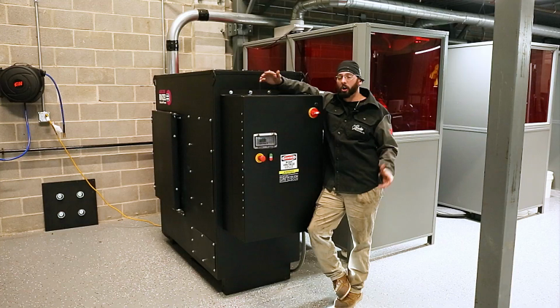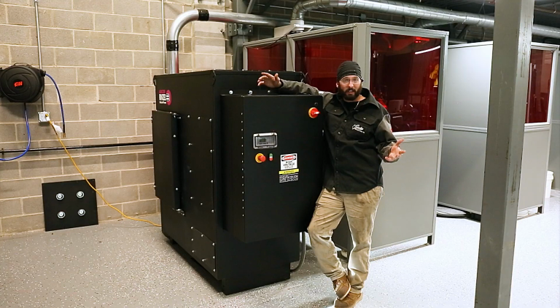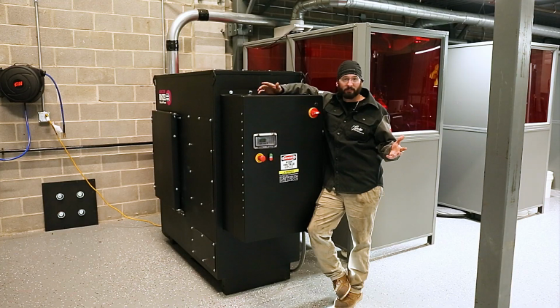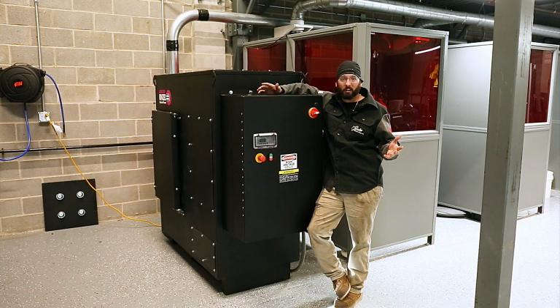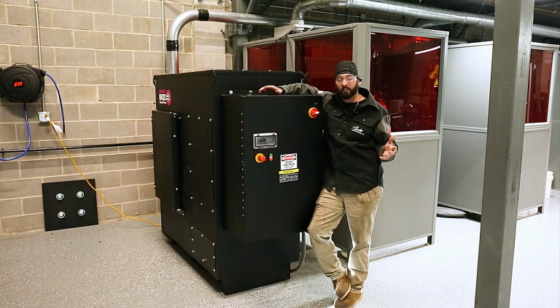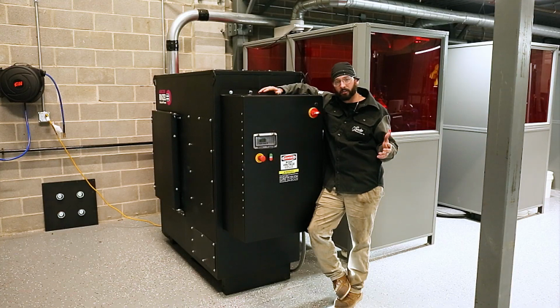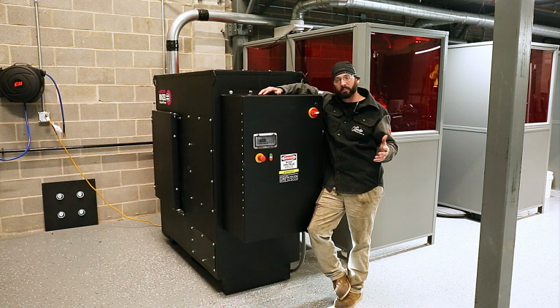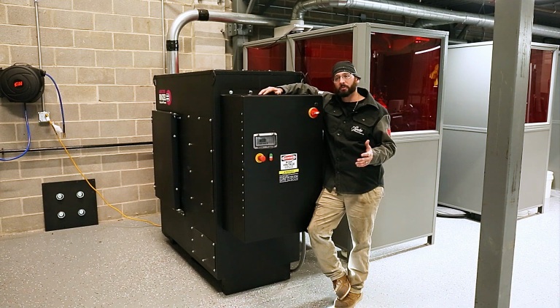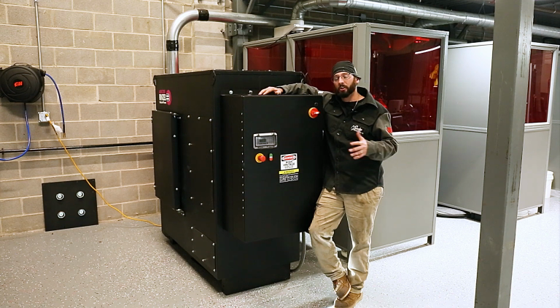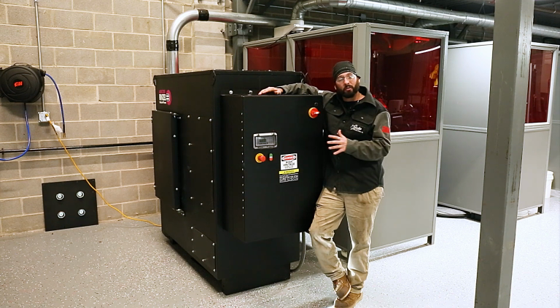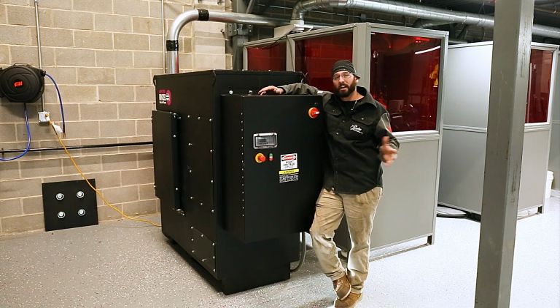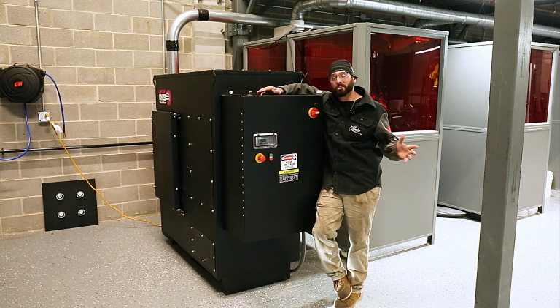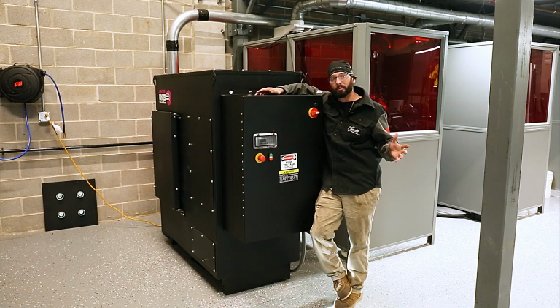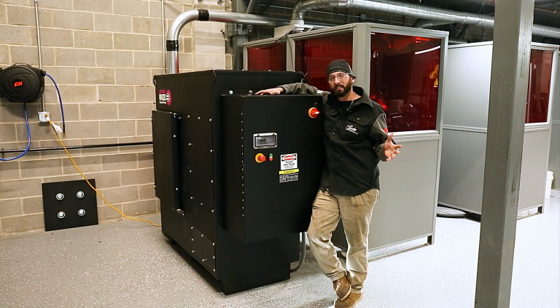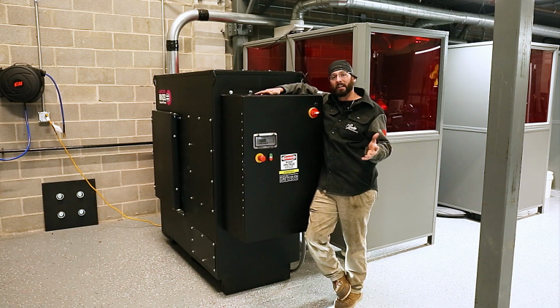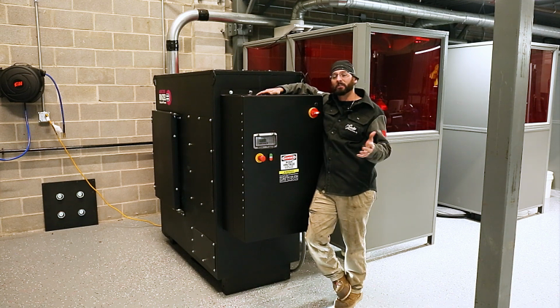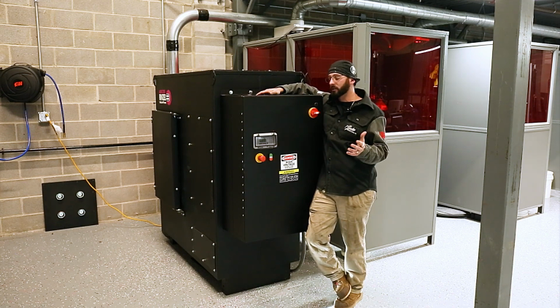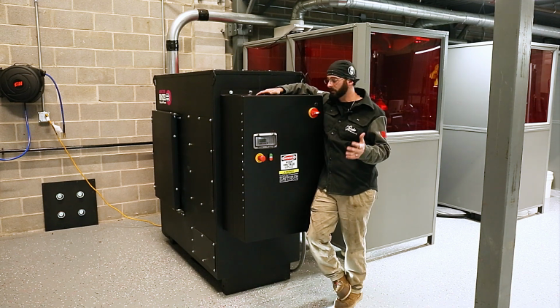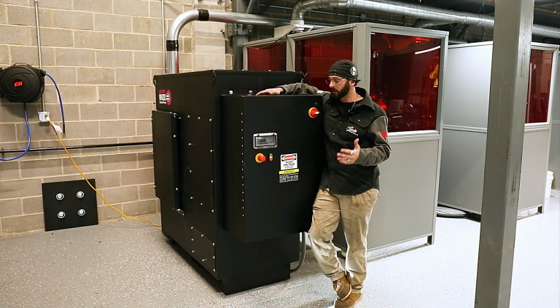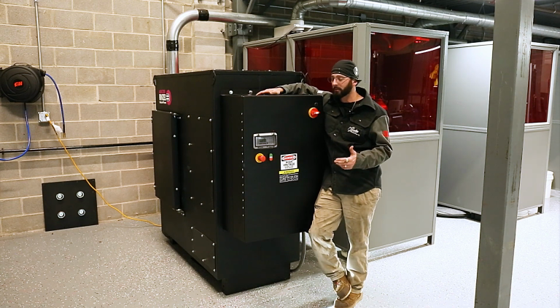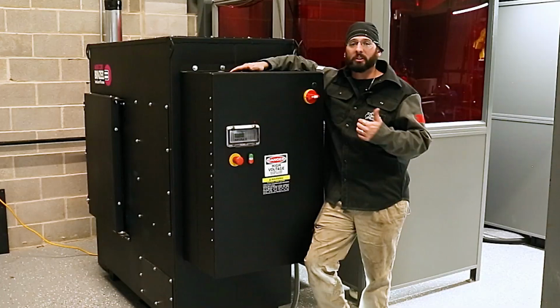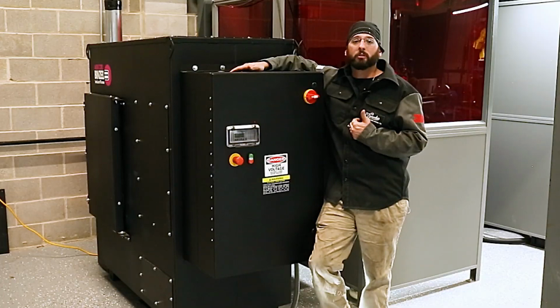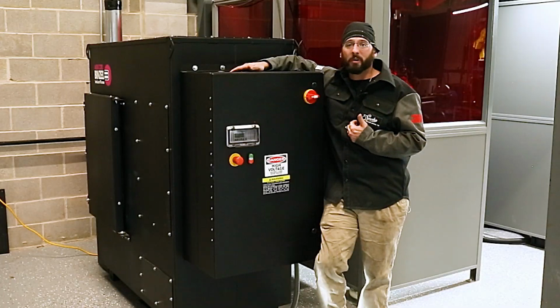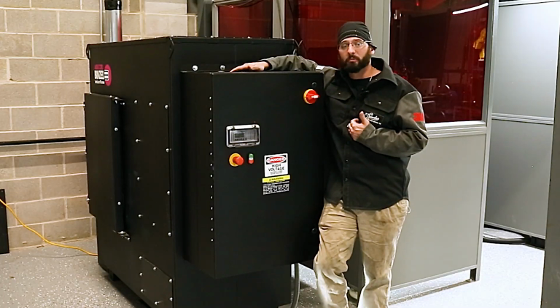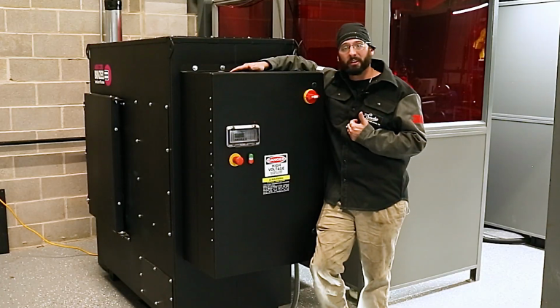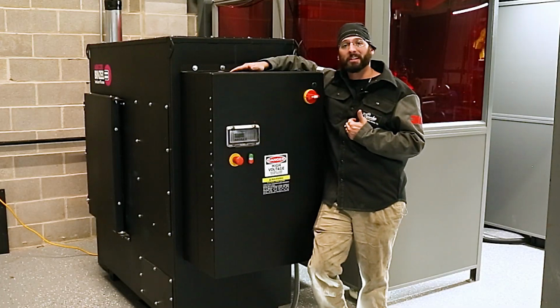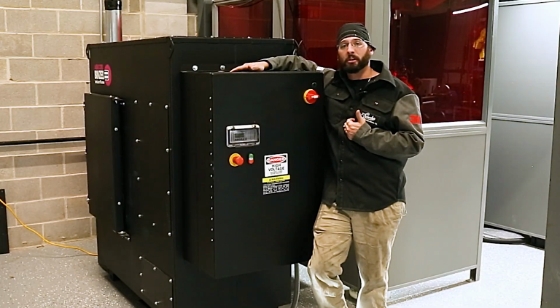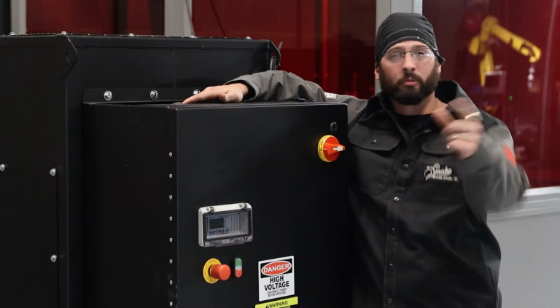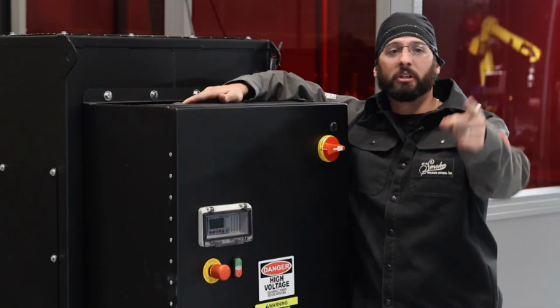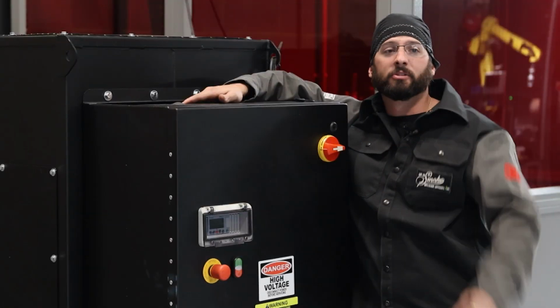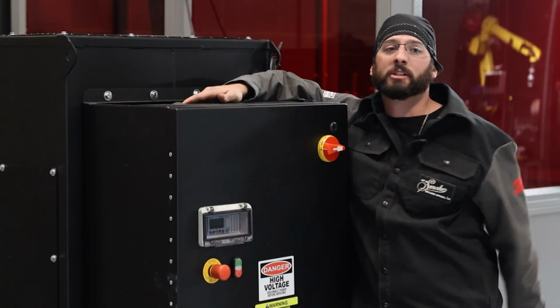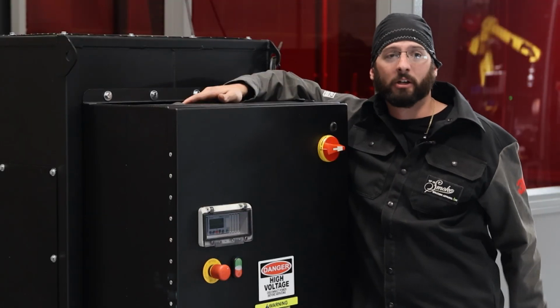I hope you guys found a lot of value in this episode. I know it's not extremely exciting as far as fumes go, but it's our responsibility to teach it. We'll see you guys in the next weld.